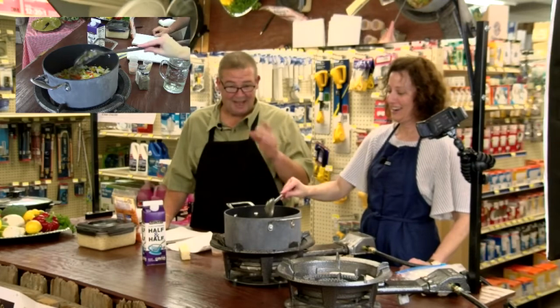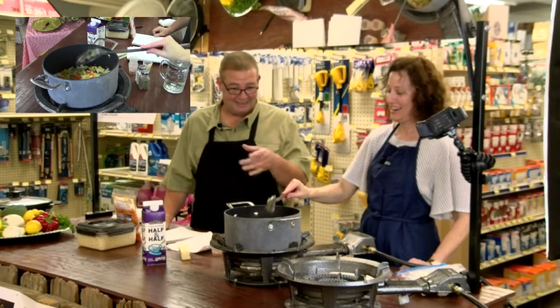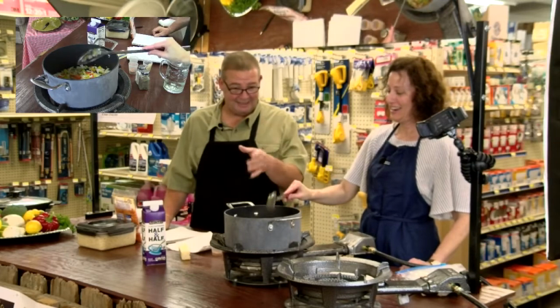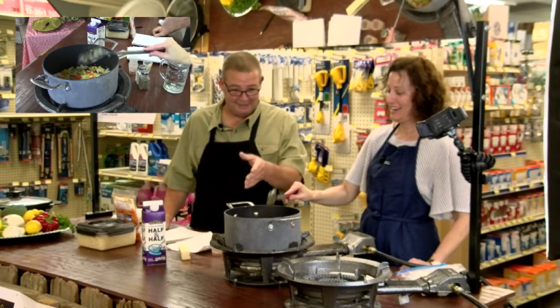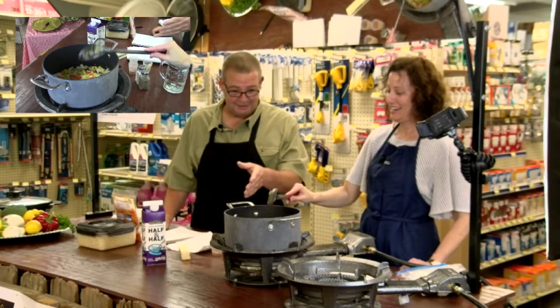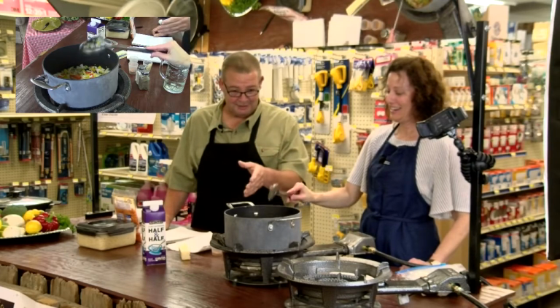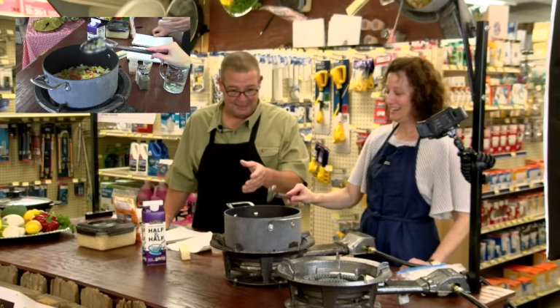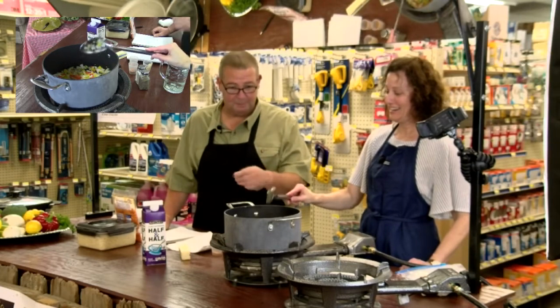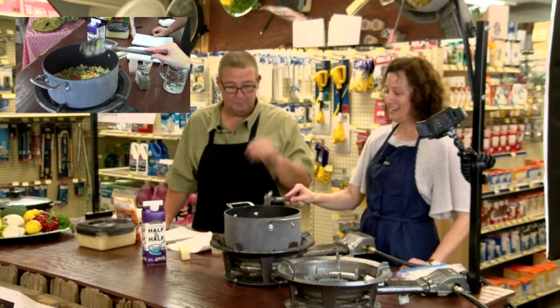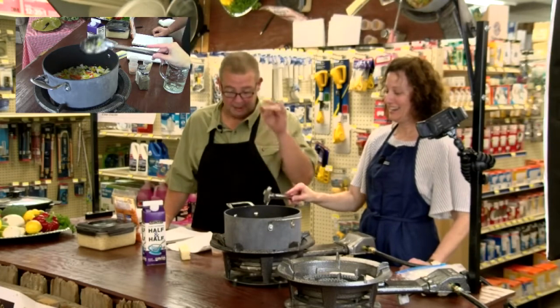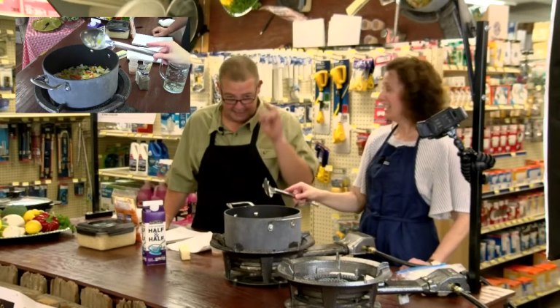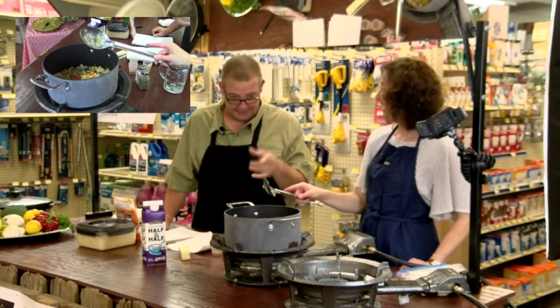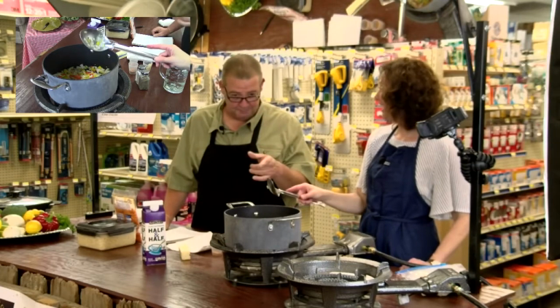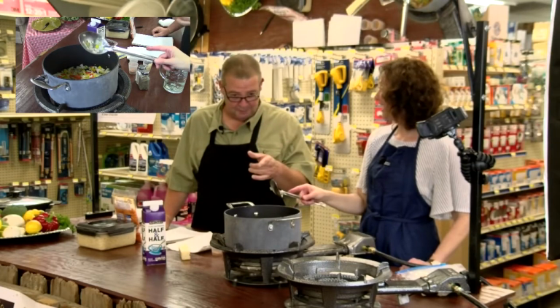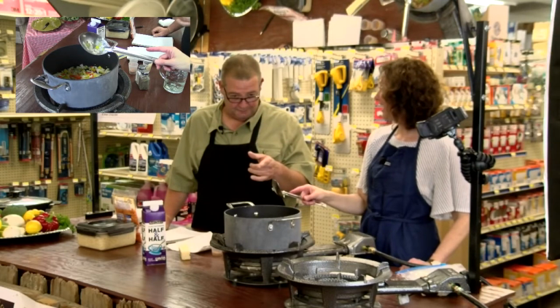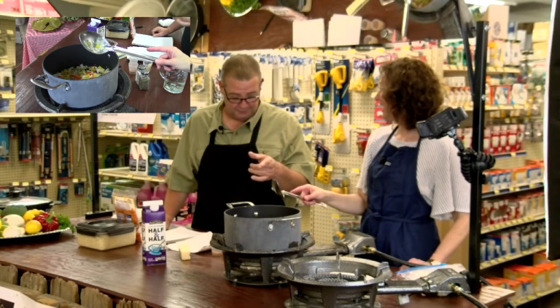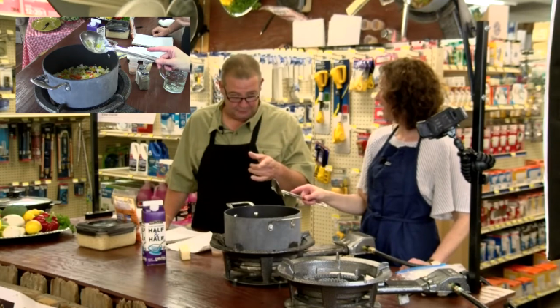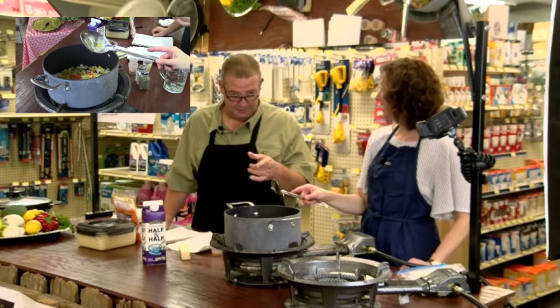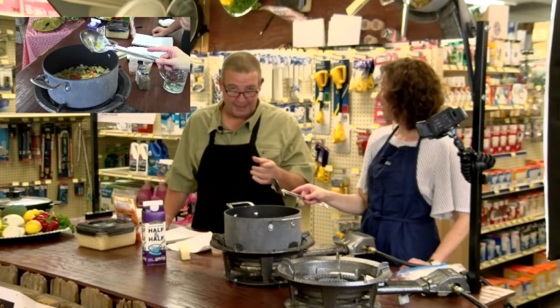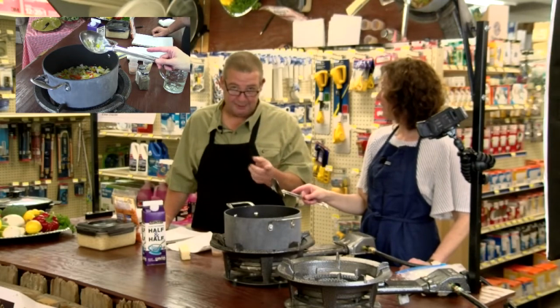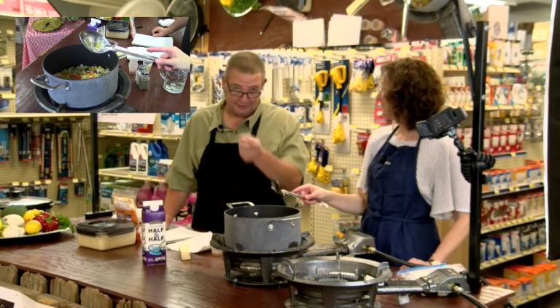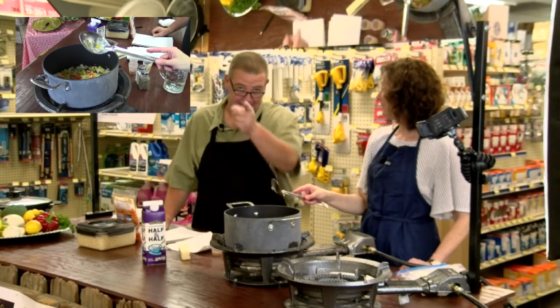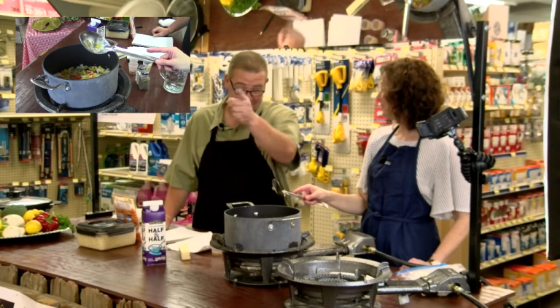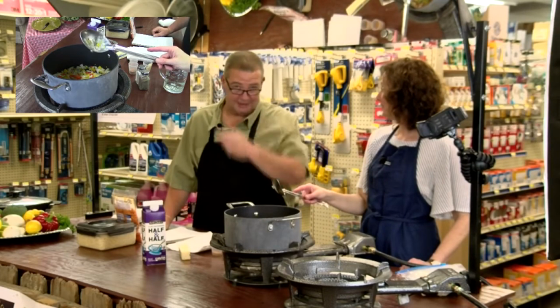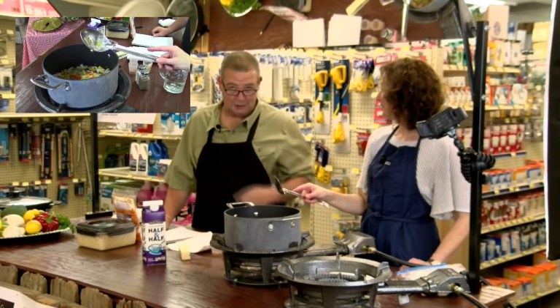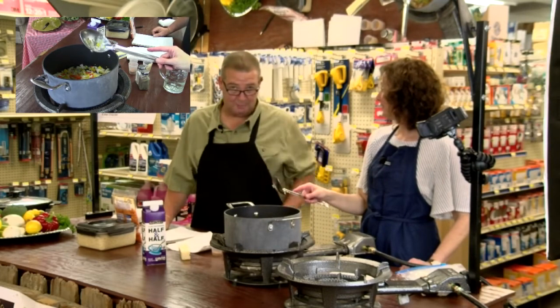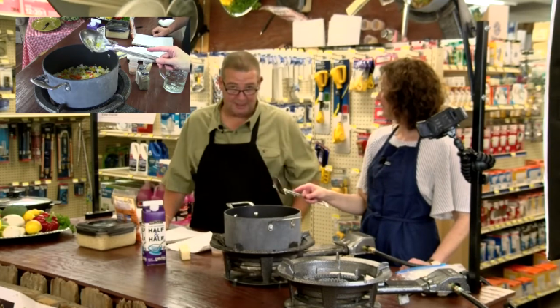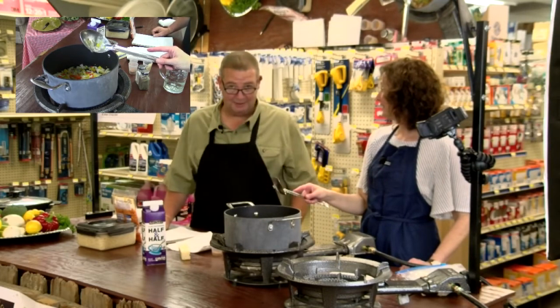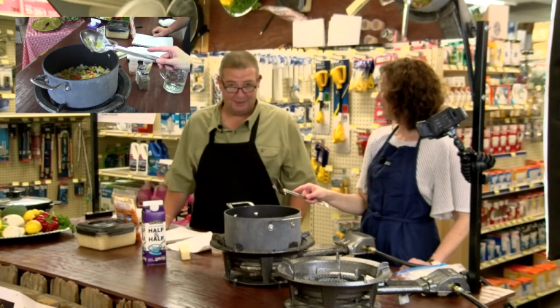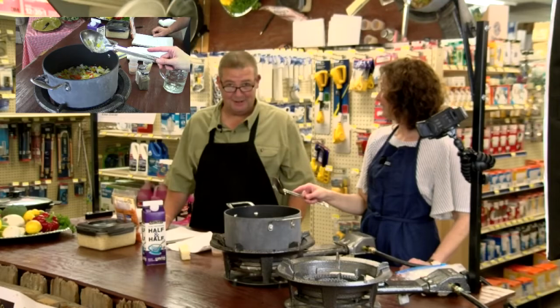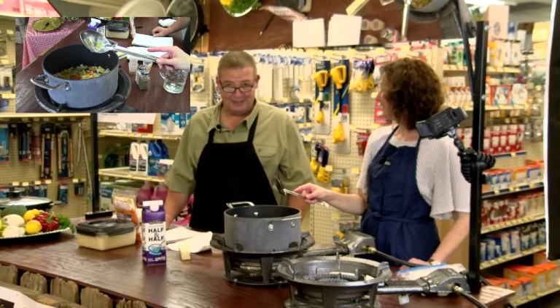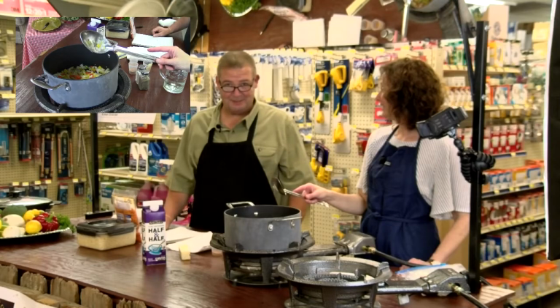Holly is getting the vegetables cooked down. We're going to add the crawfish and then taste that sauce patate. Y'all hang on.